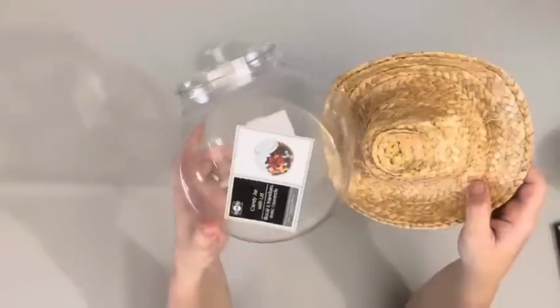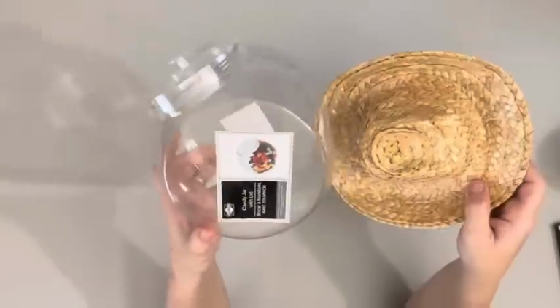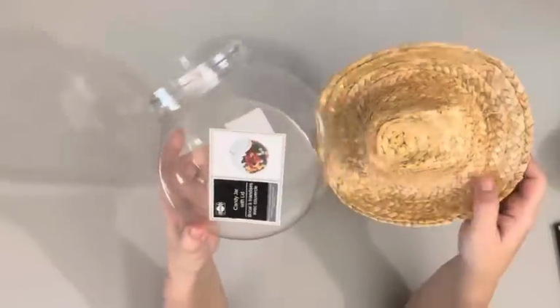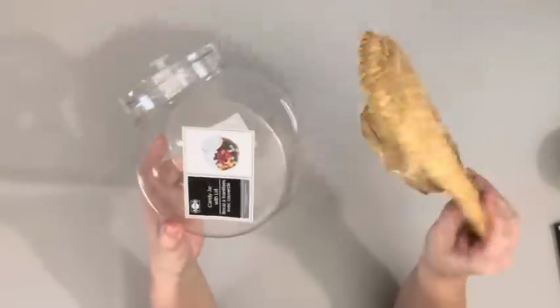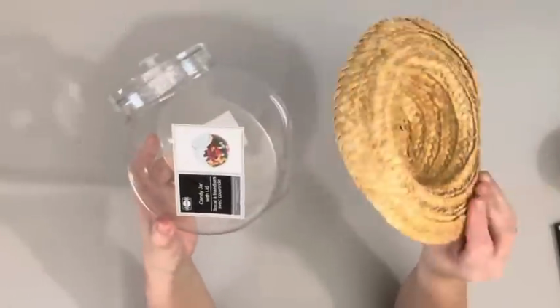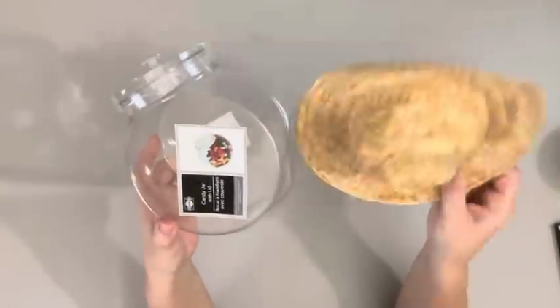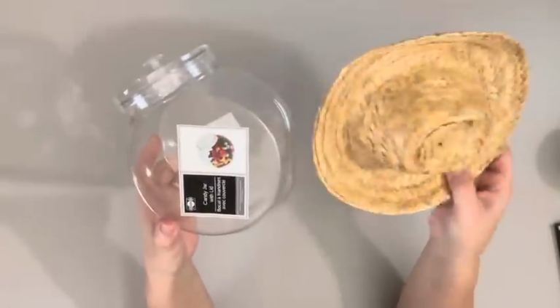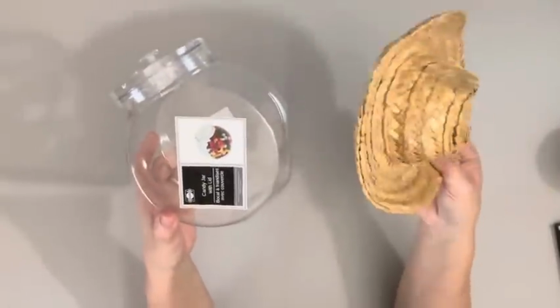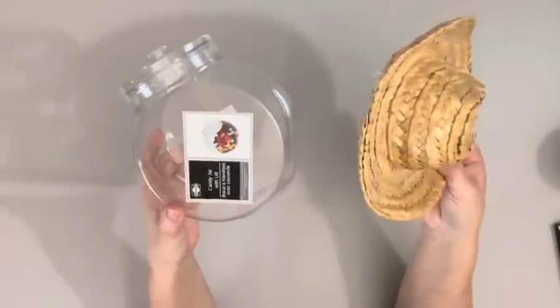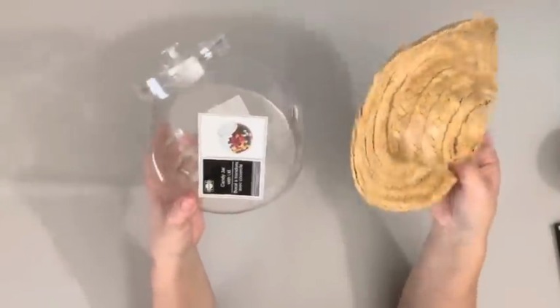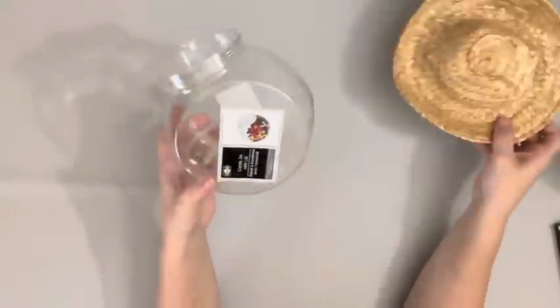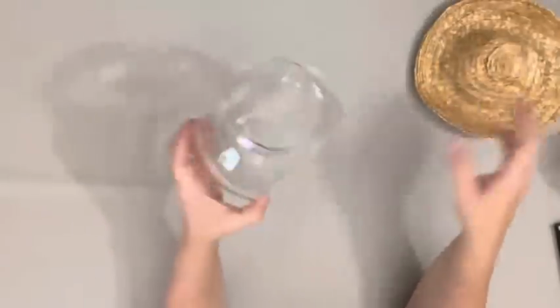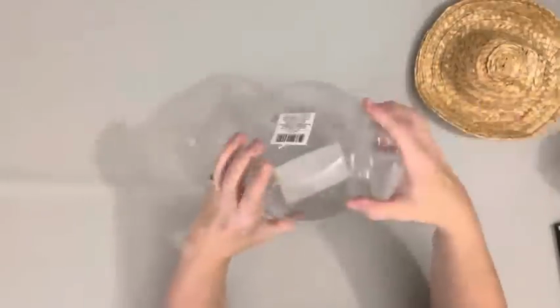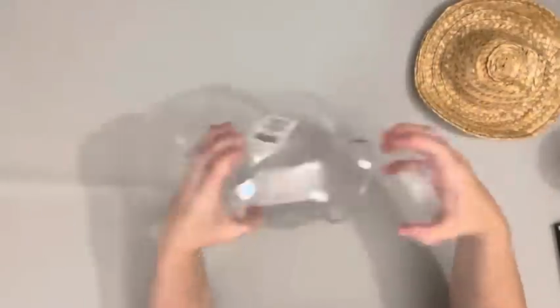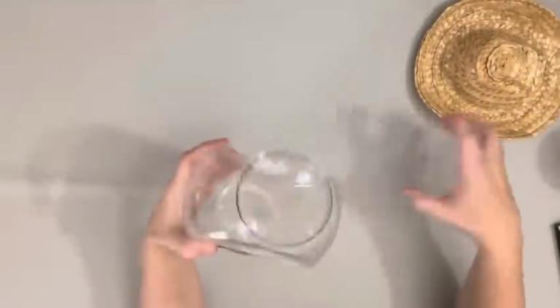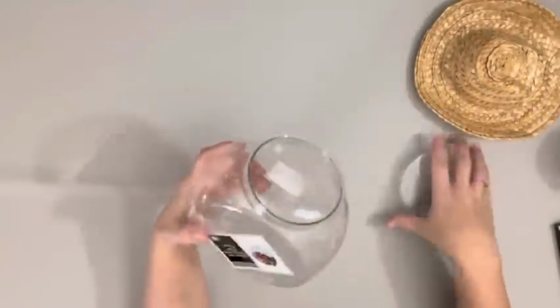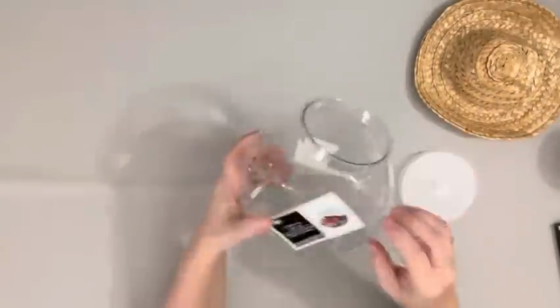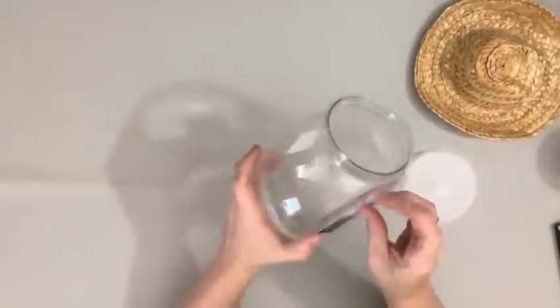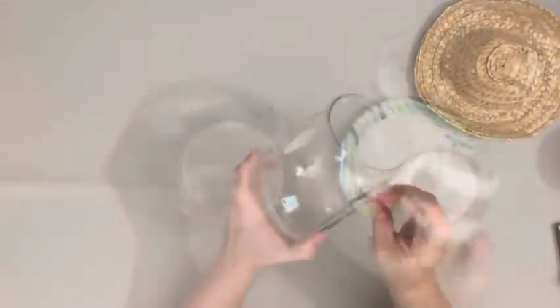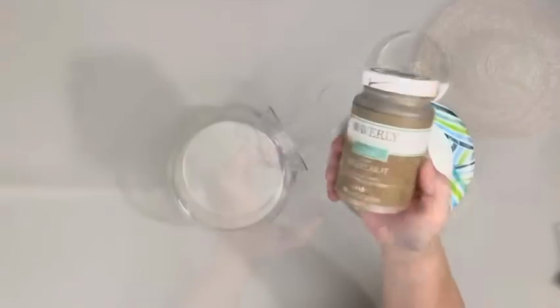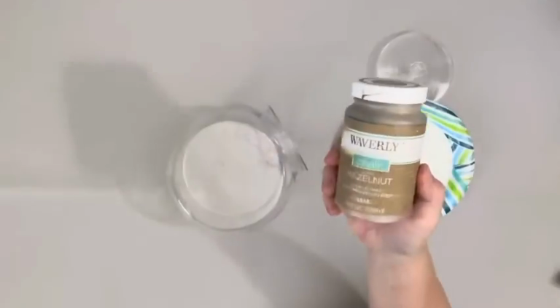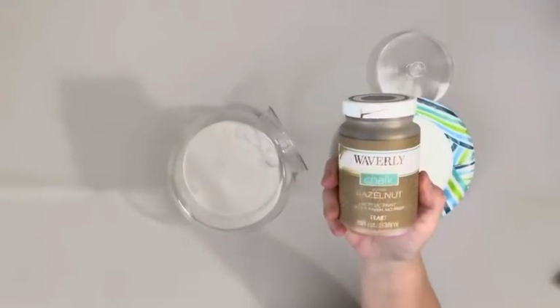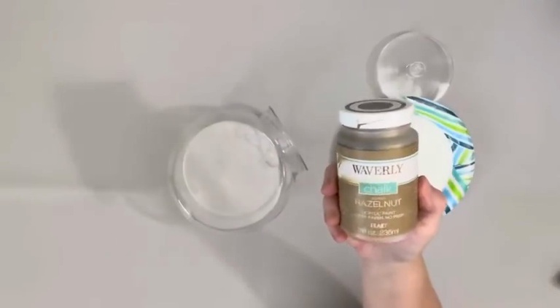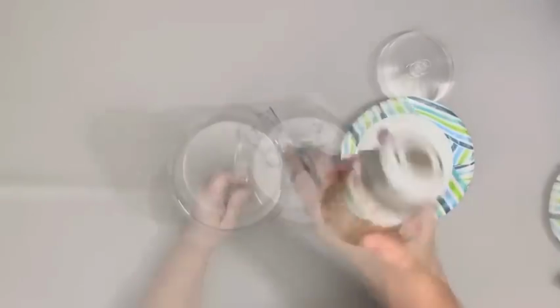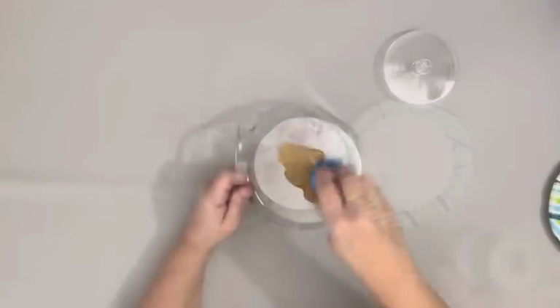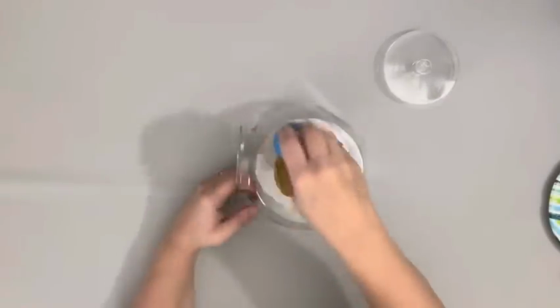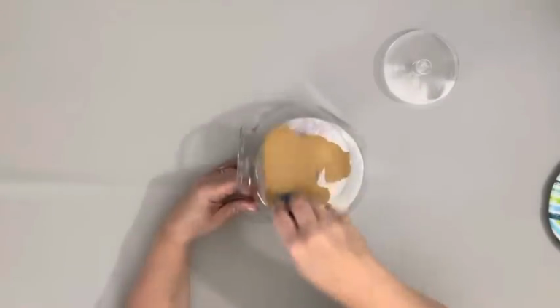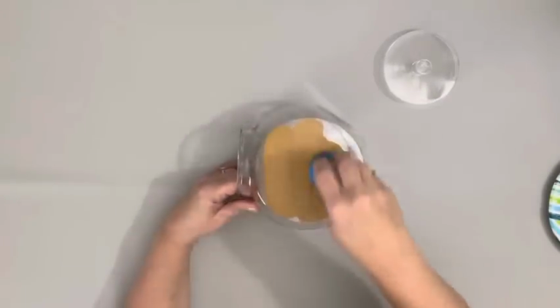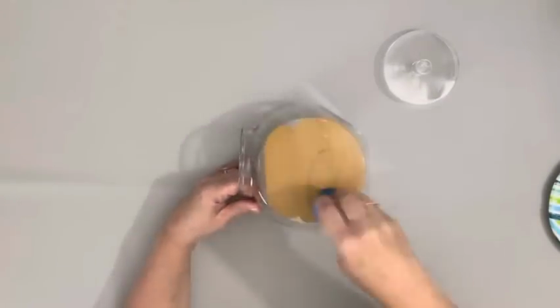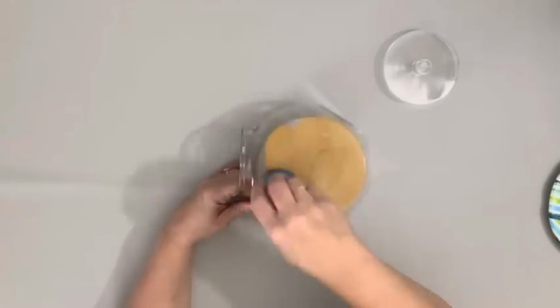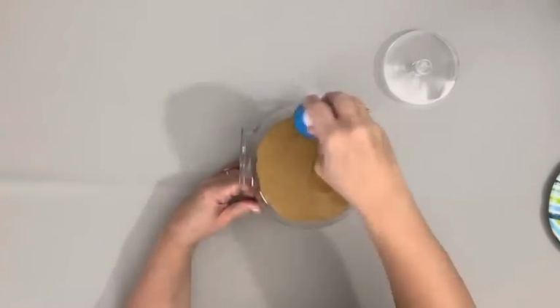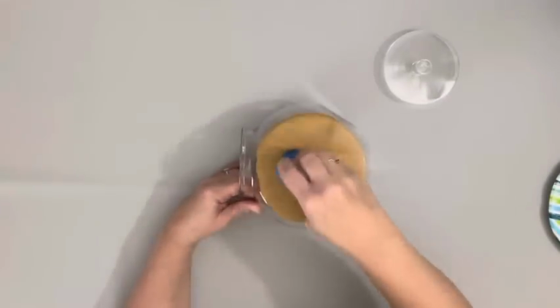Hey guys, it's Beth. Today I'll be using this Dollar Tree candy jar and this little hat I got at a local thrift shop.